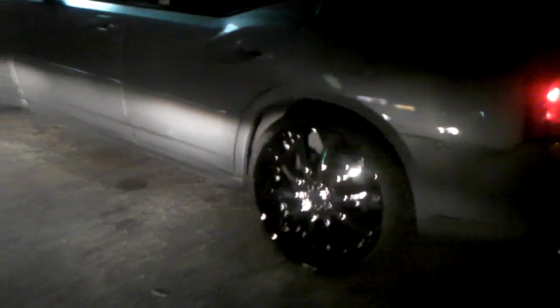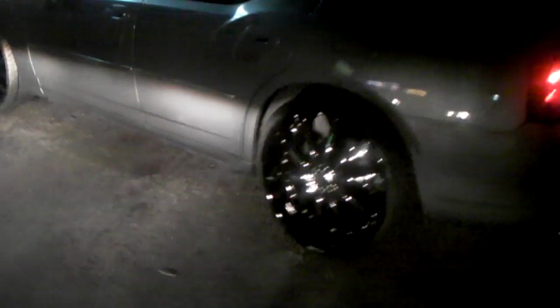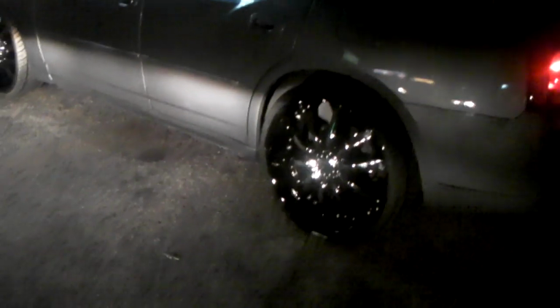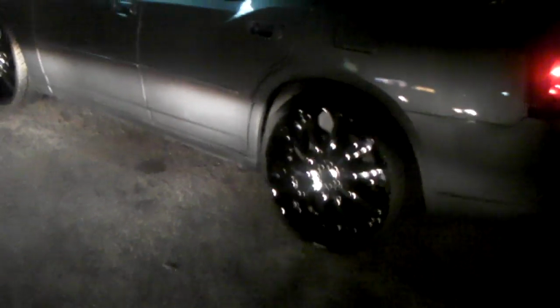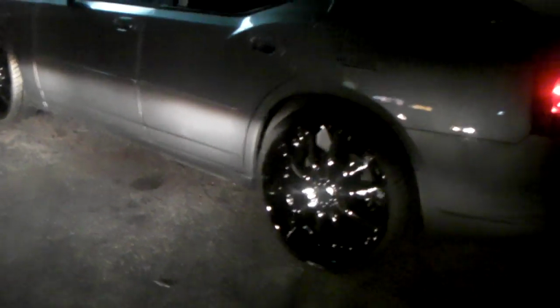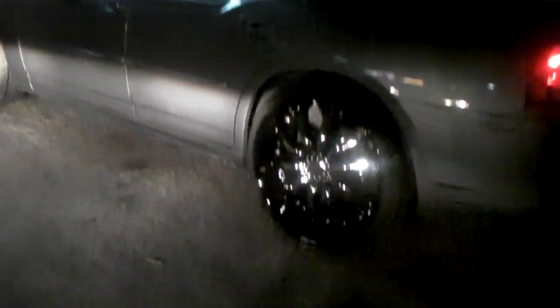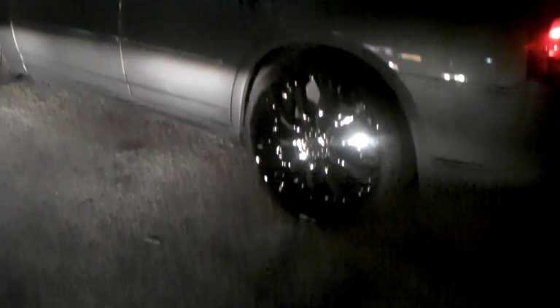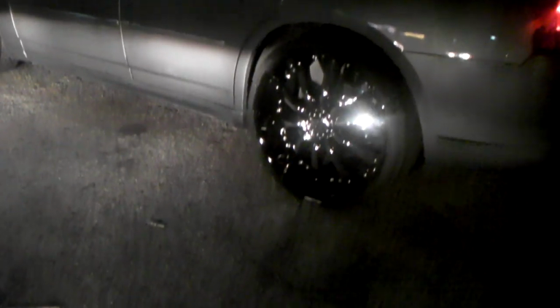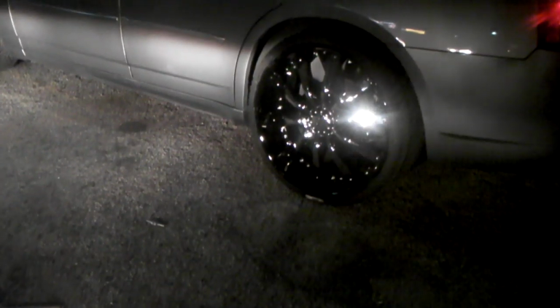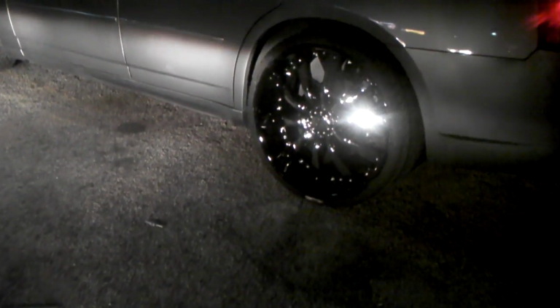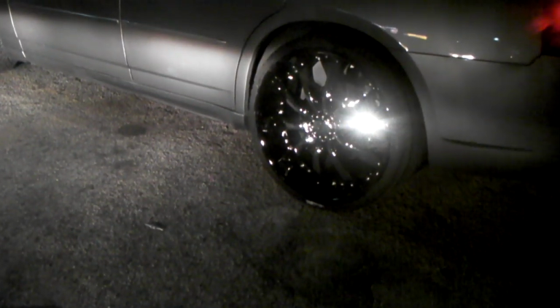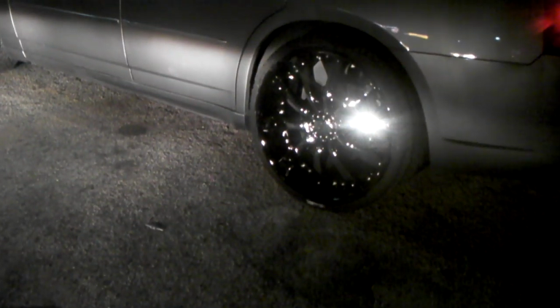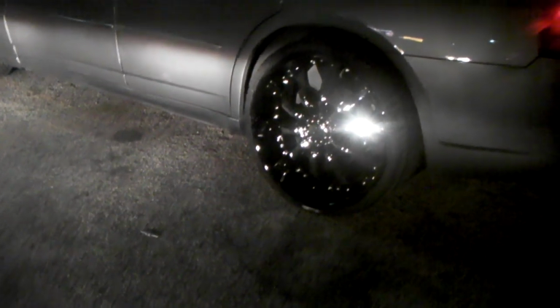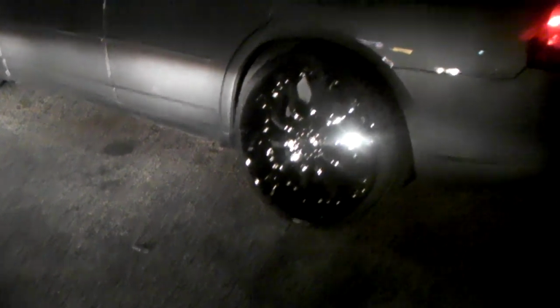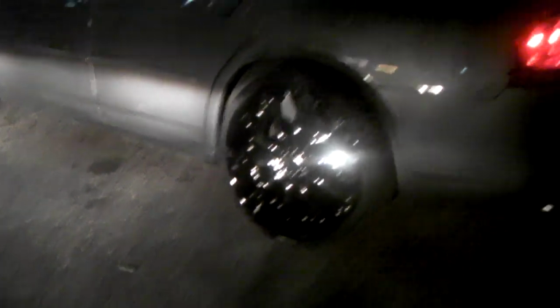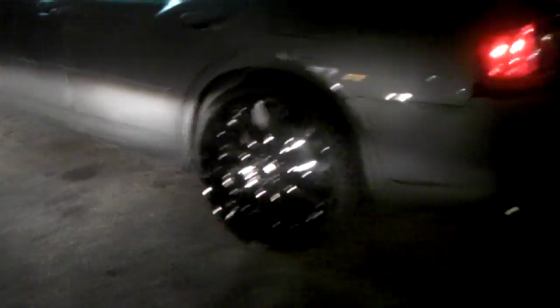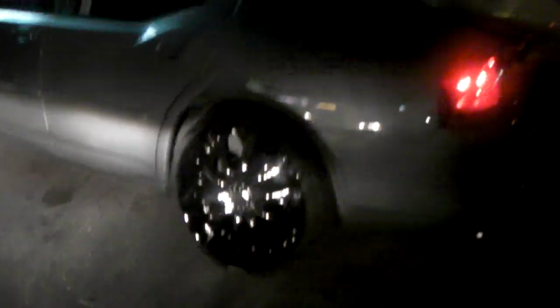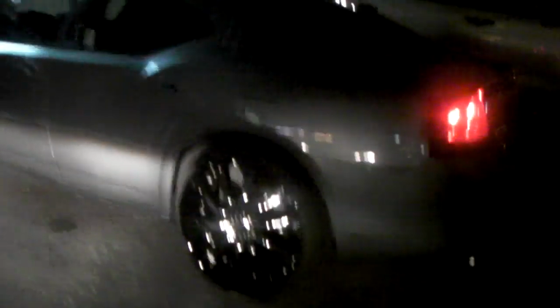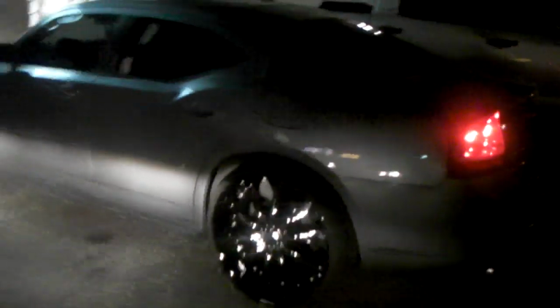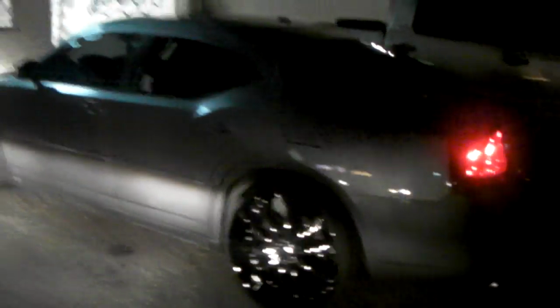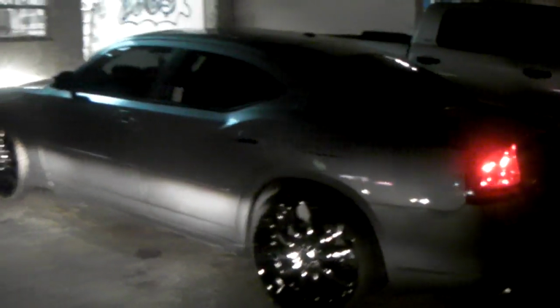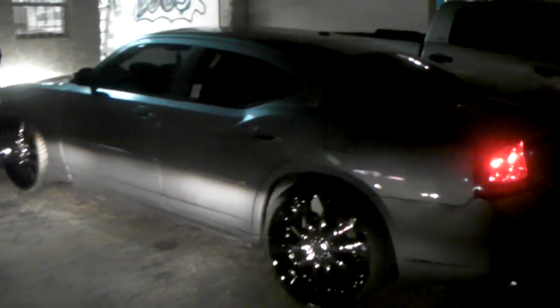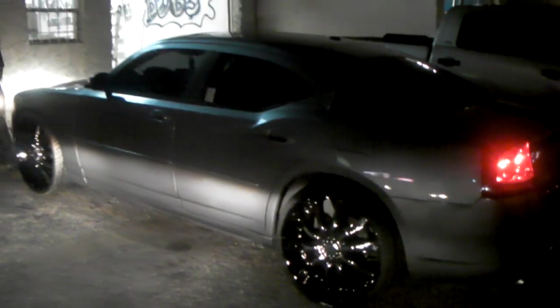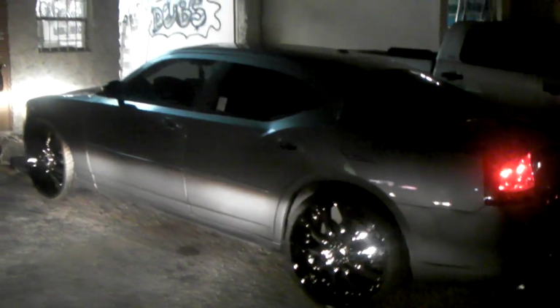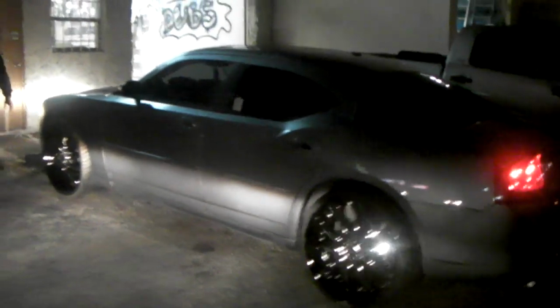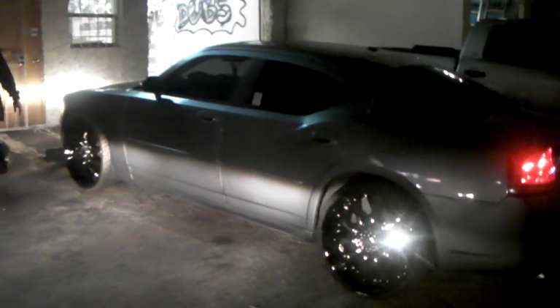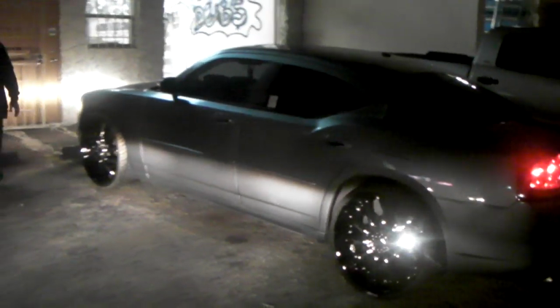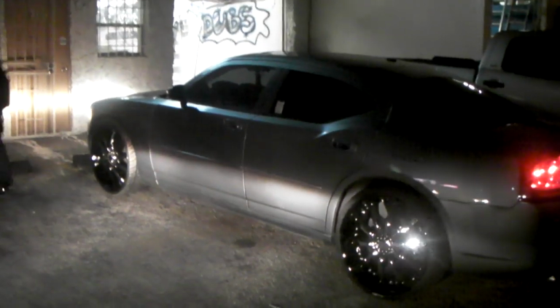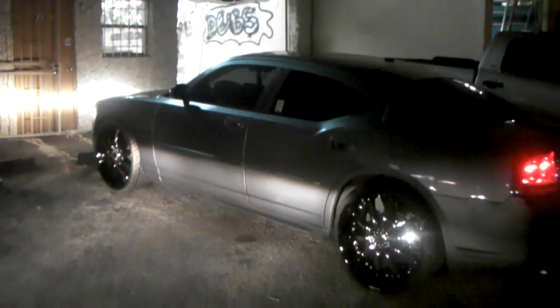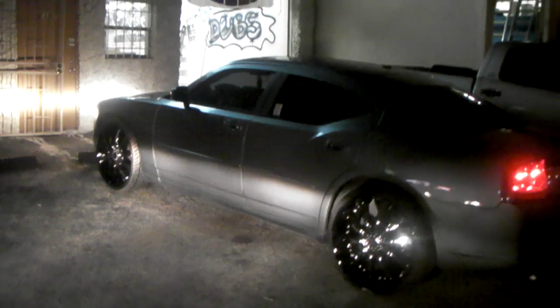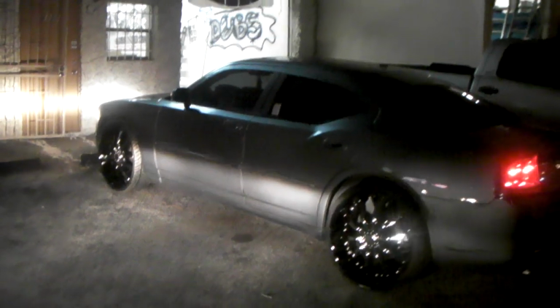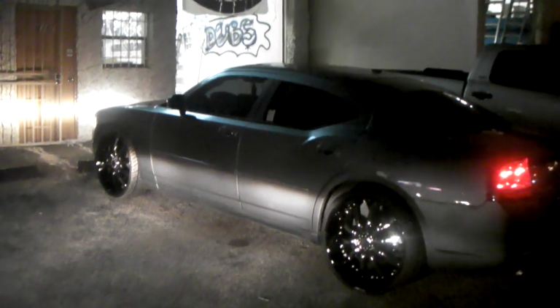I wish I could give you a clear look at this one, but it looks a lot better than I can show you with the rain about to come down and the lights going. We'll get it back here in the daytime one of these days and get you another video.